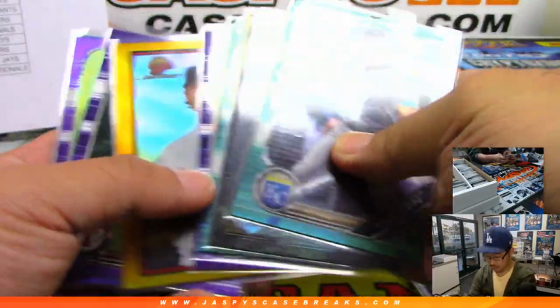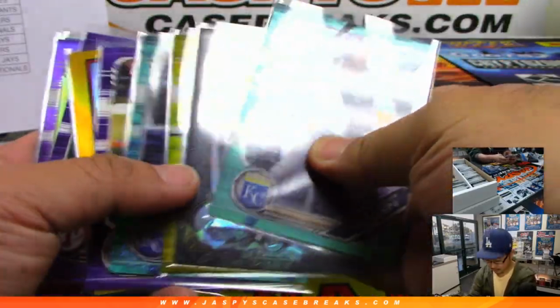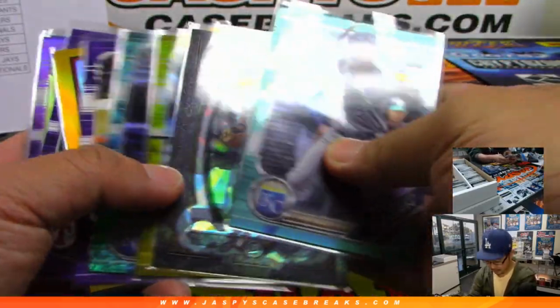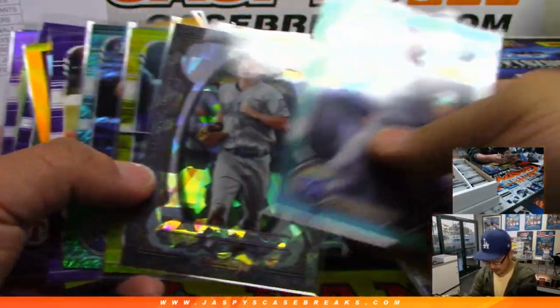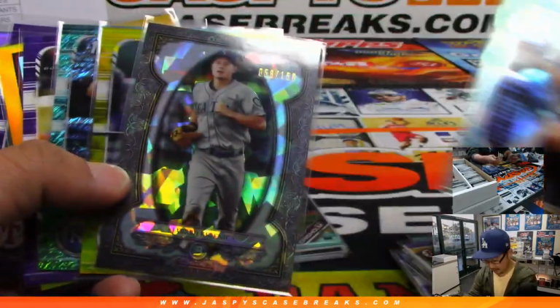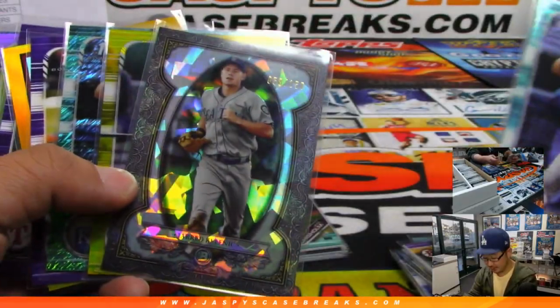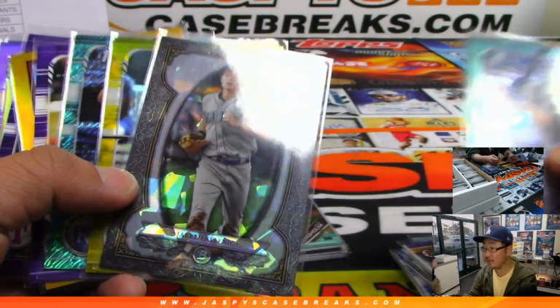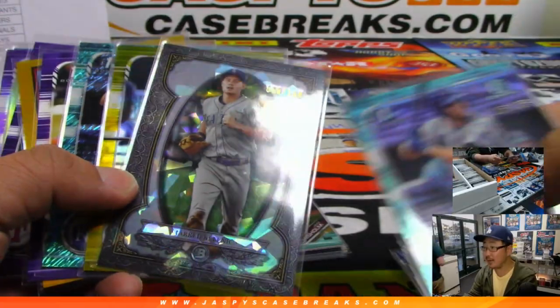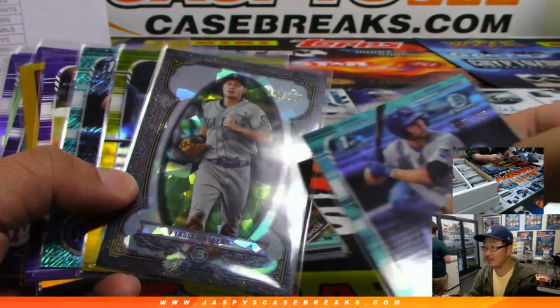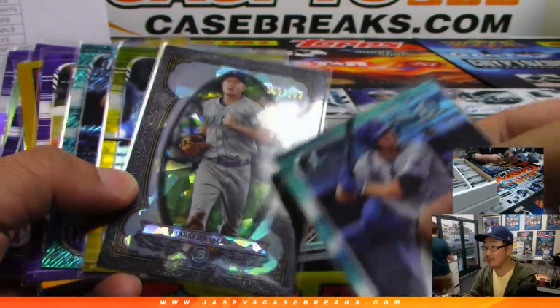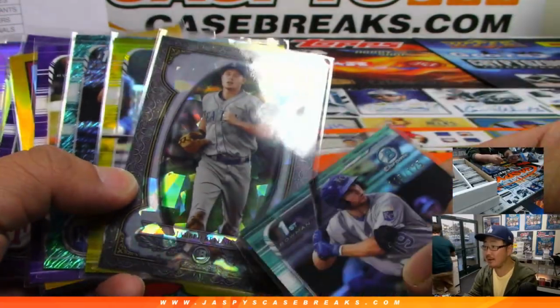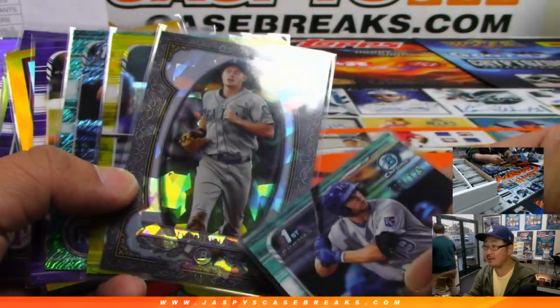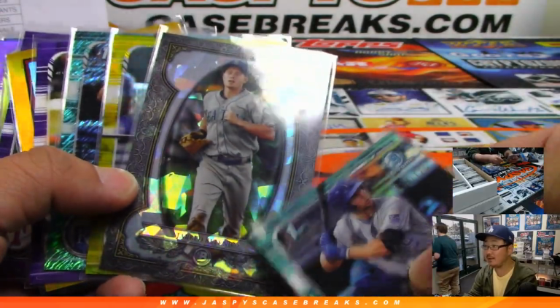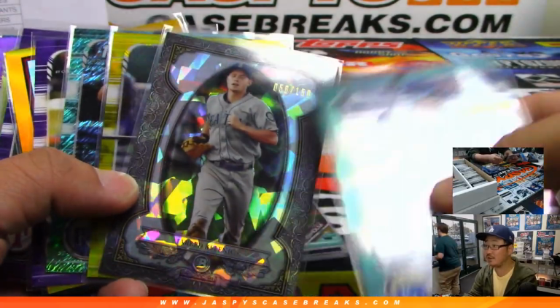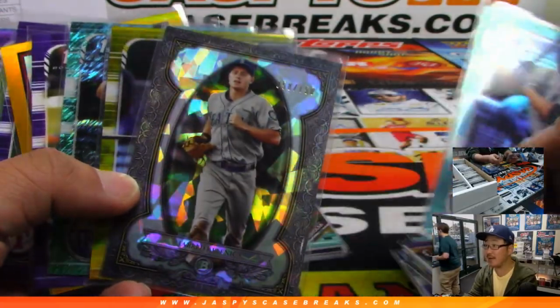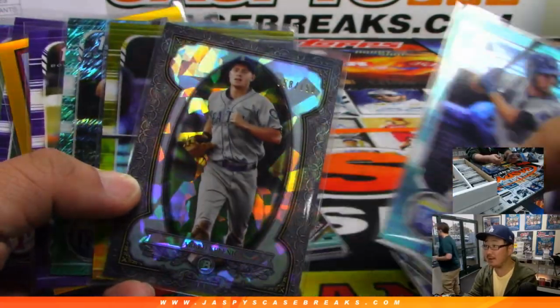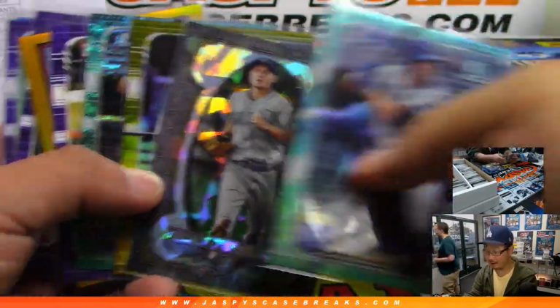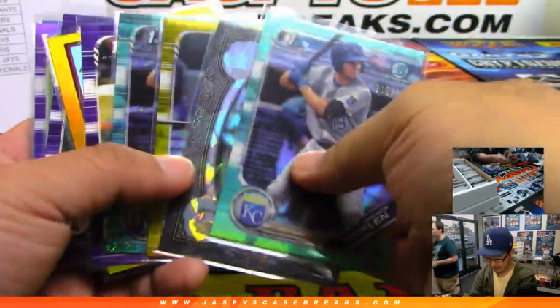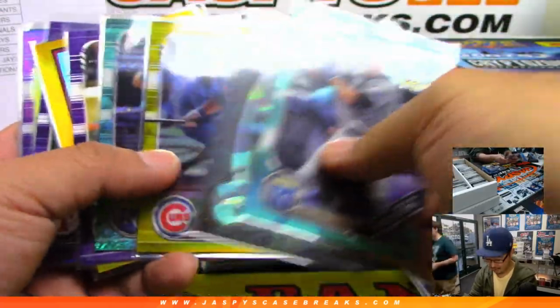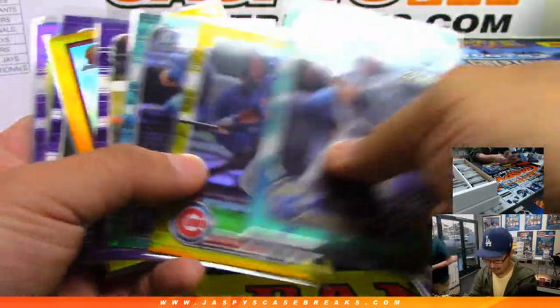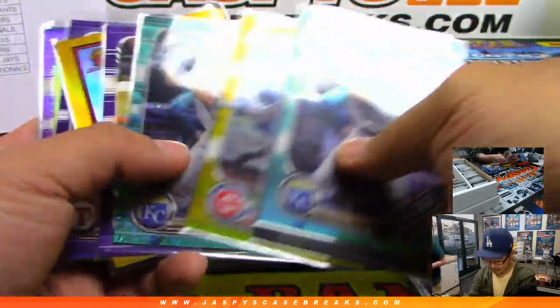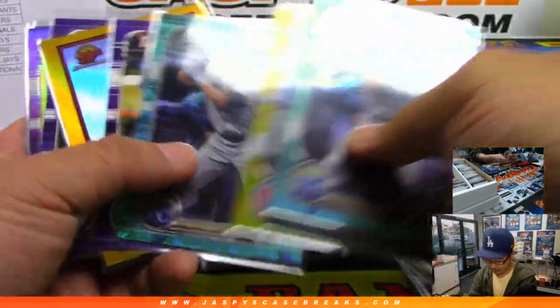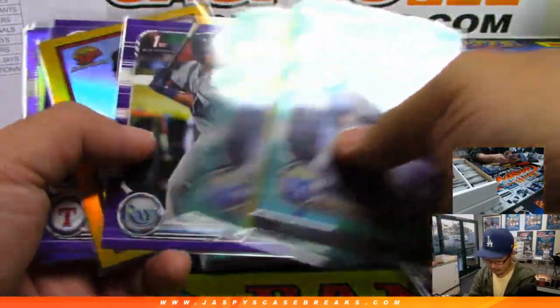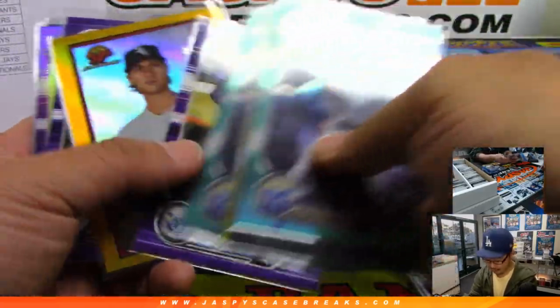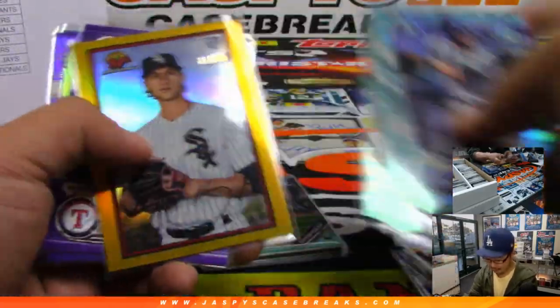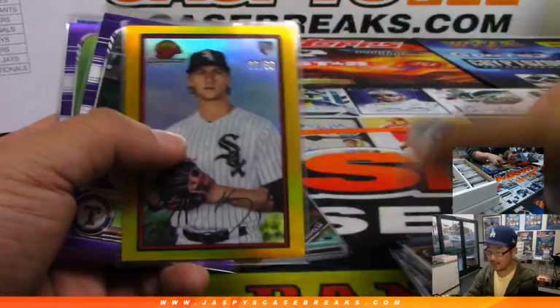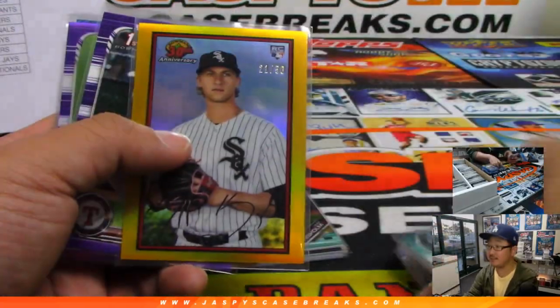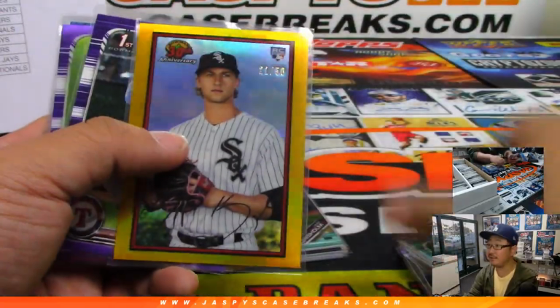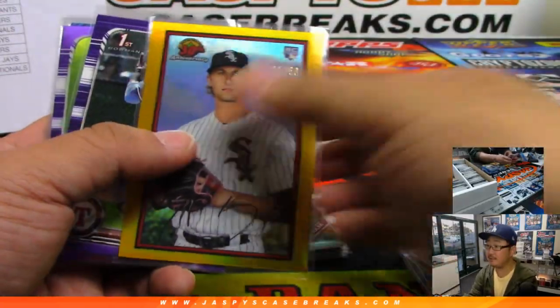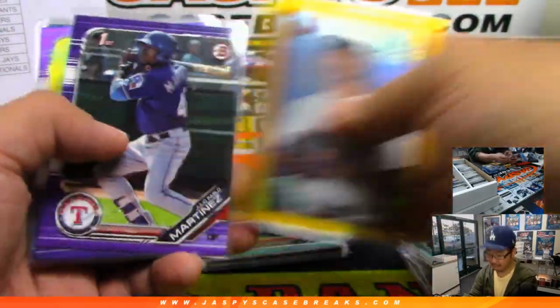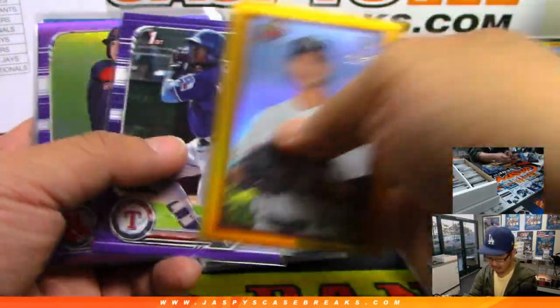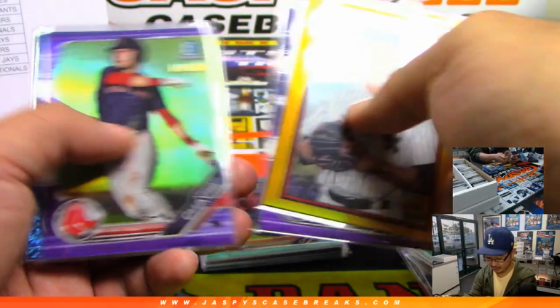Pretty nice stuff. I do like this — there's Jared Kalanick right there, the Bowman Sterling design as they fit in there.